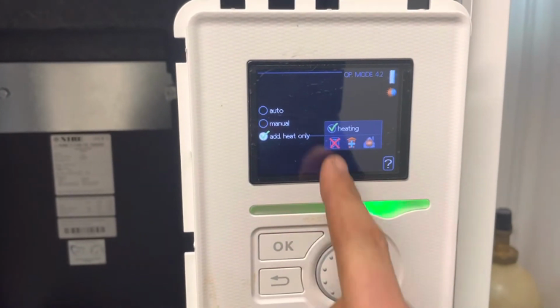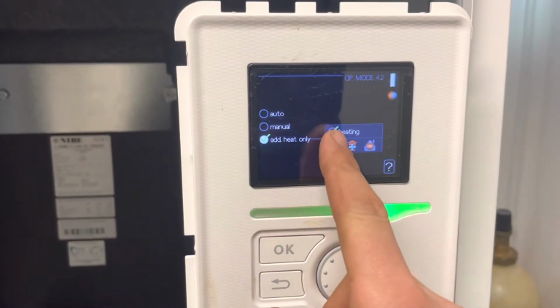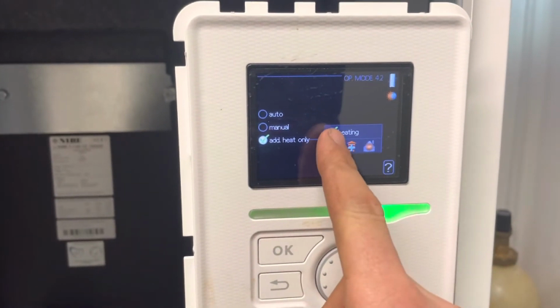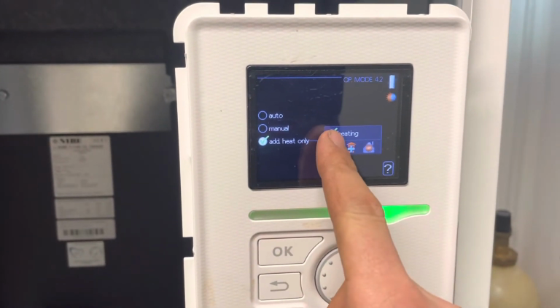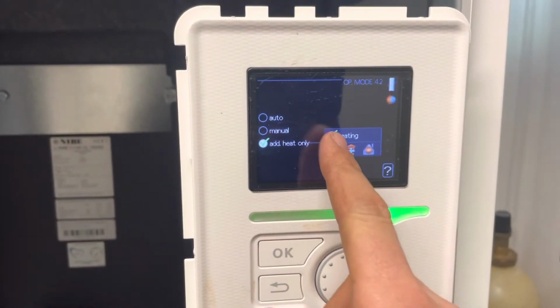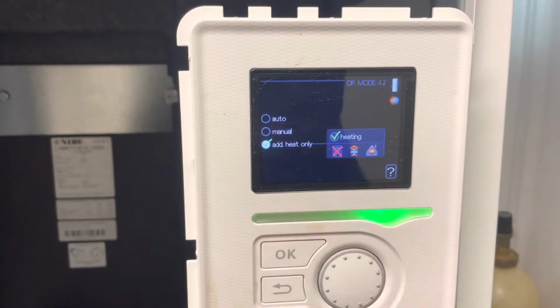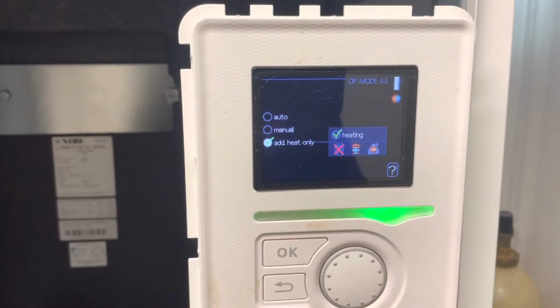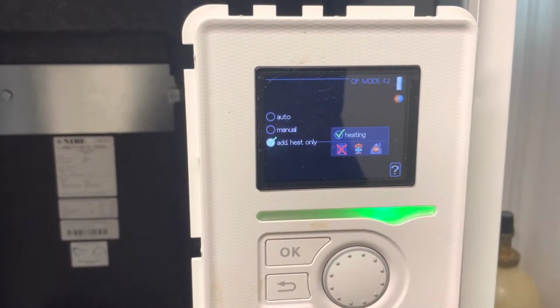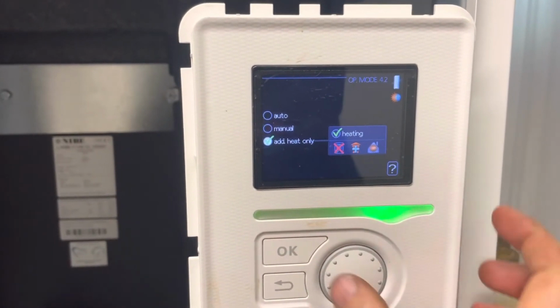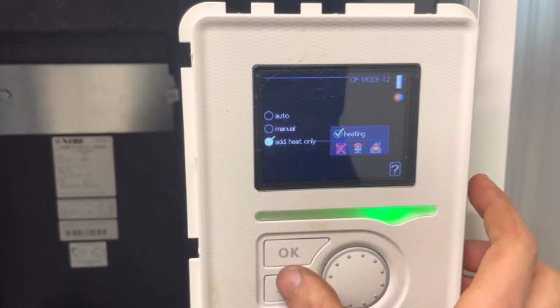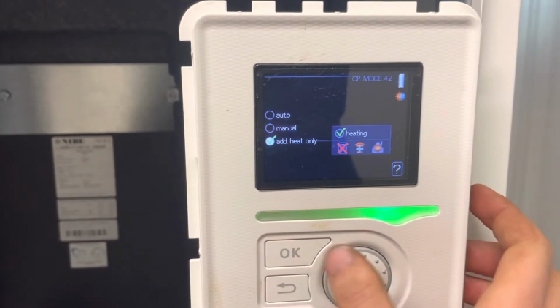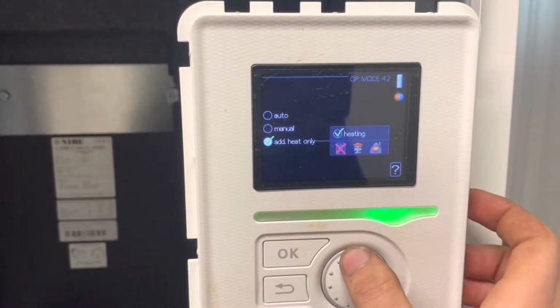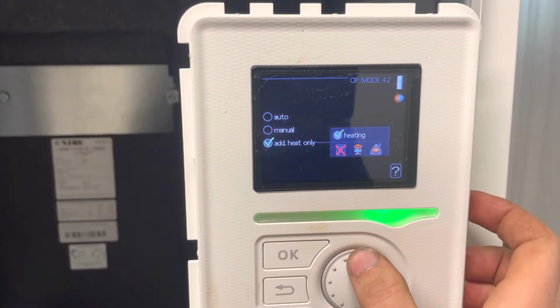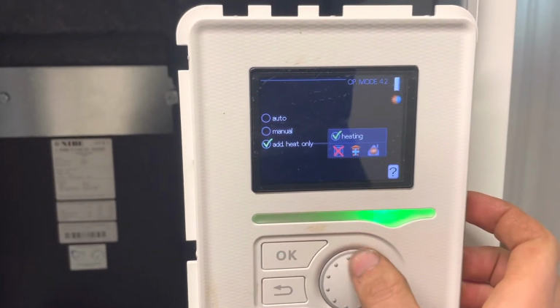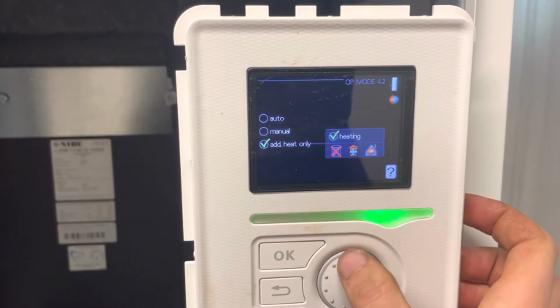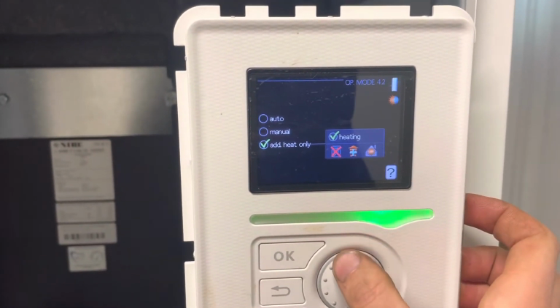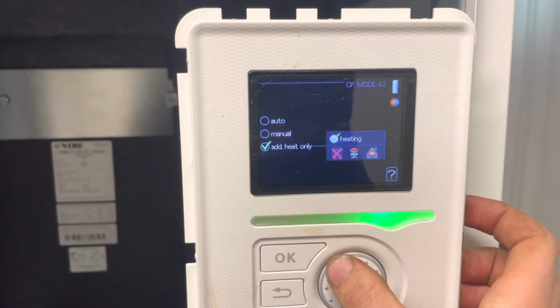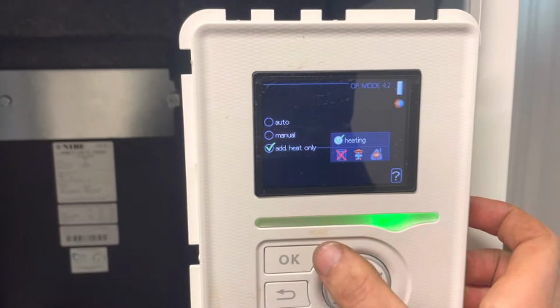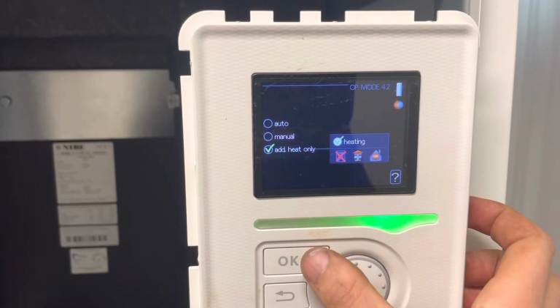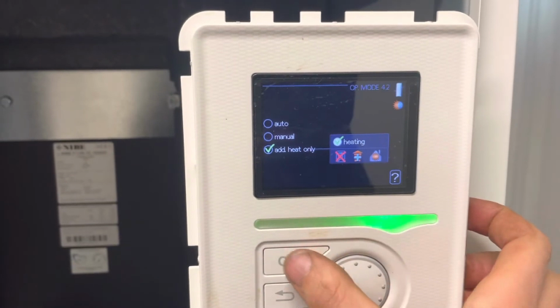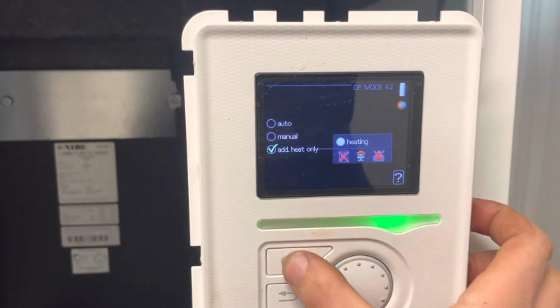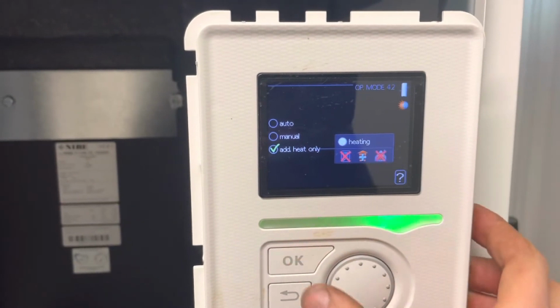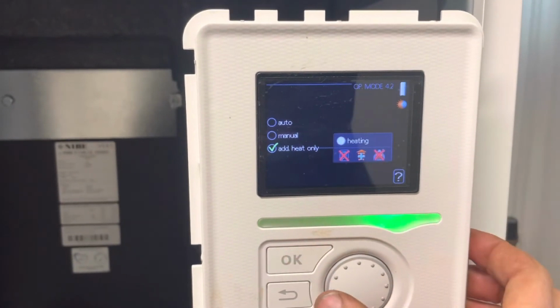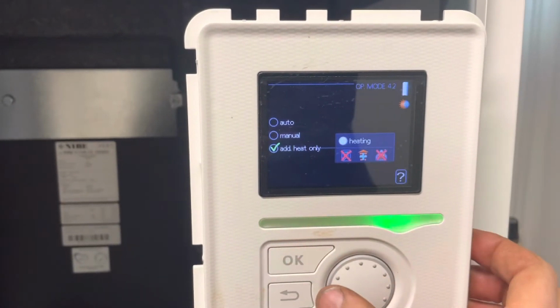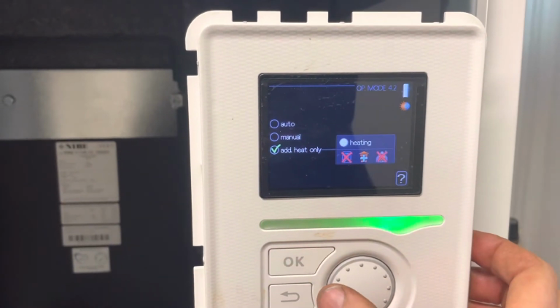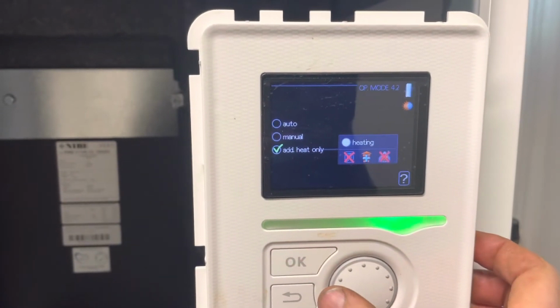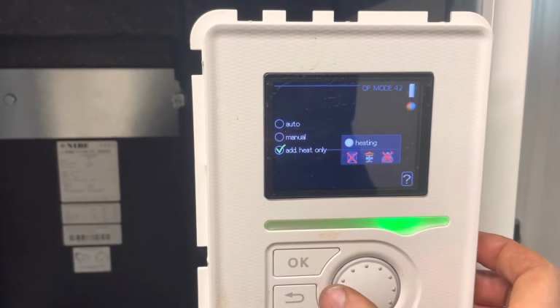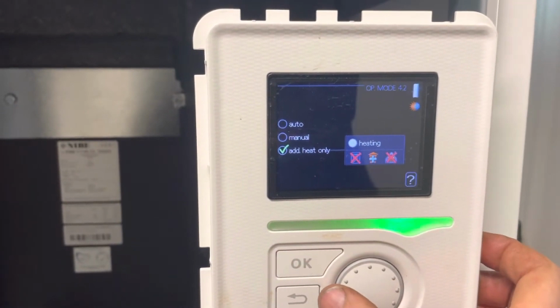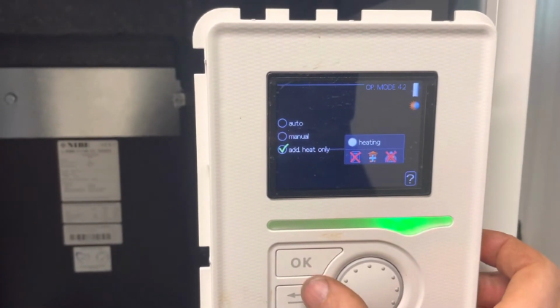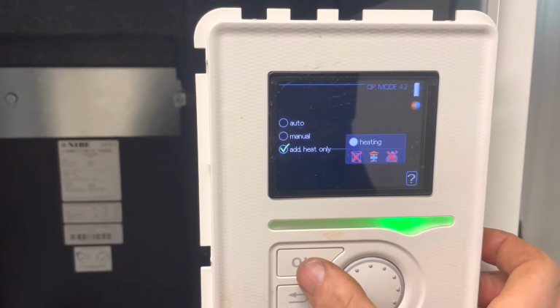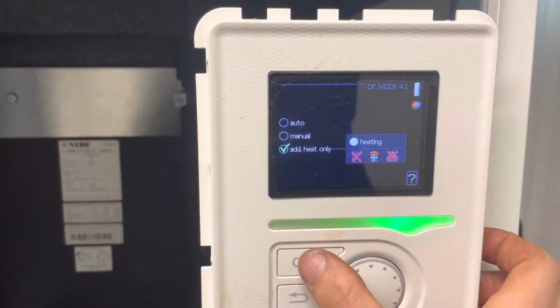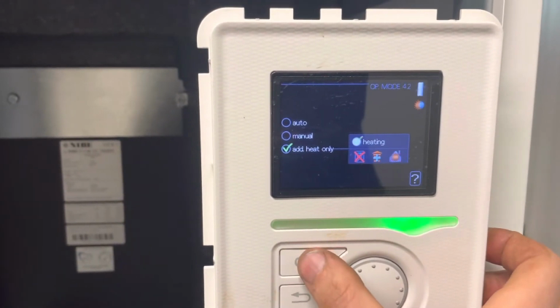If you want your immersion to do heating, leave the tick on. If you want to remove it from doing heating, leave the tick off and it'll just do hot water.